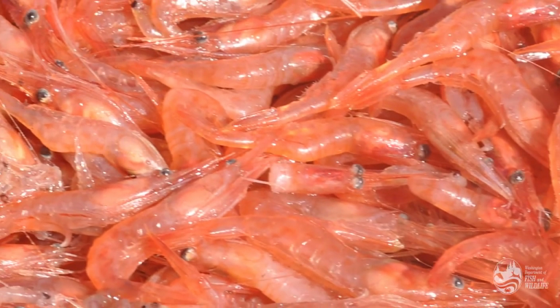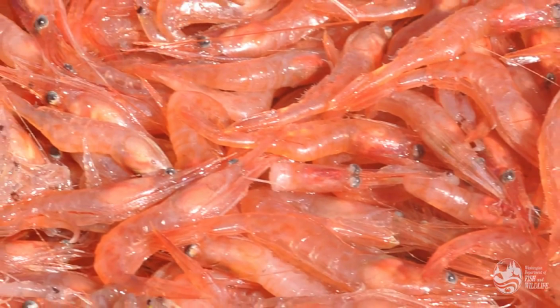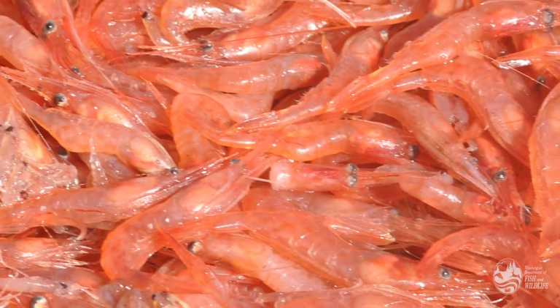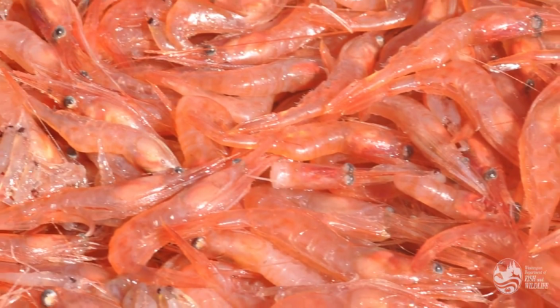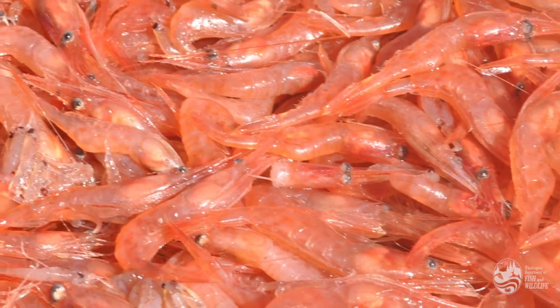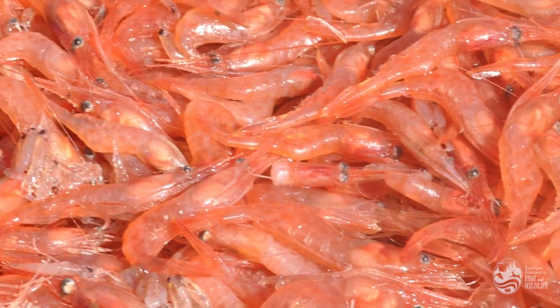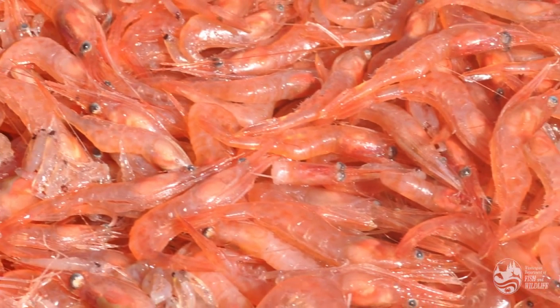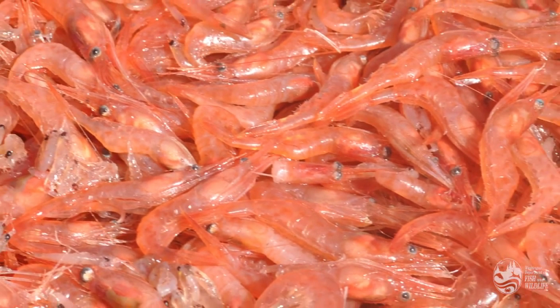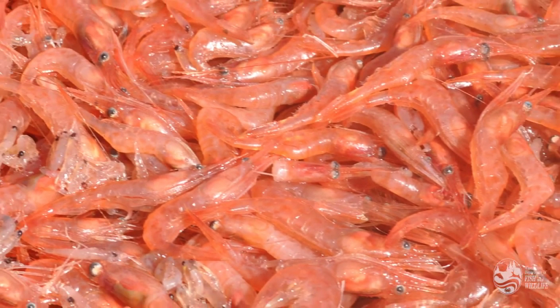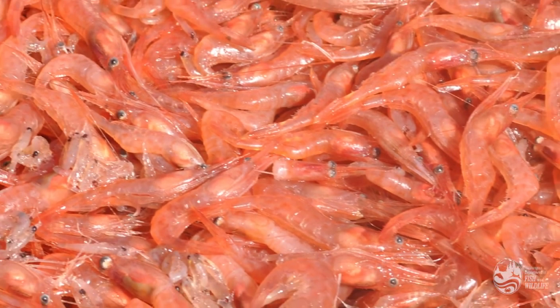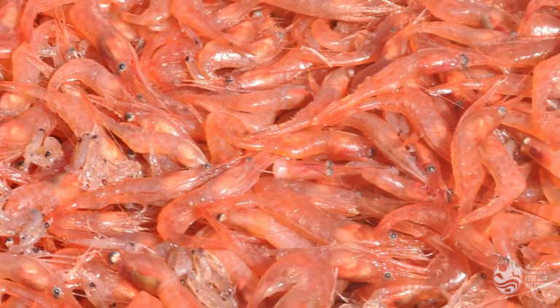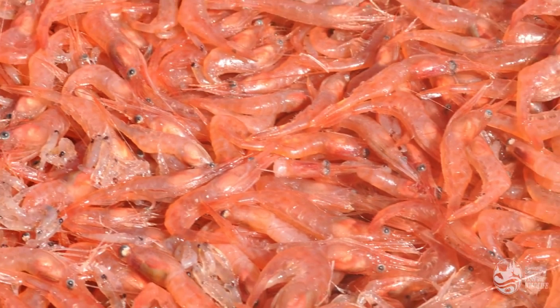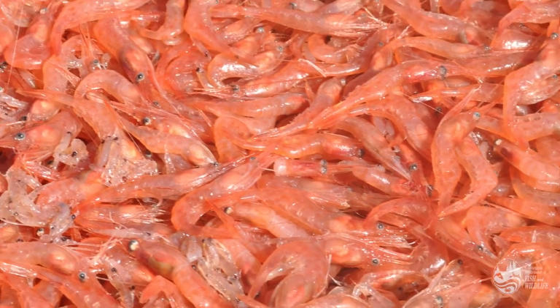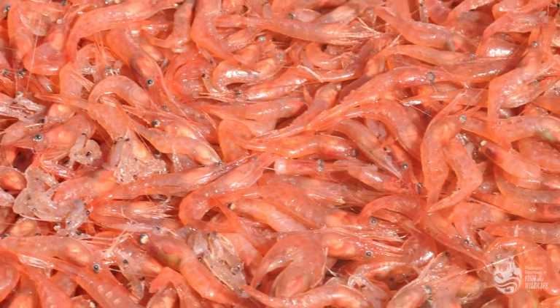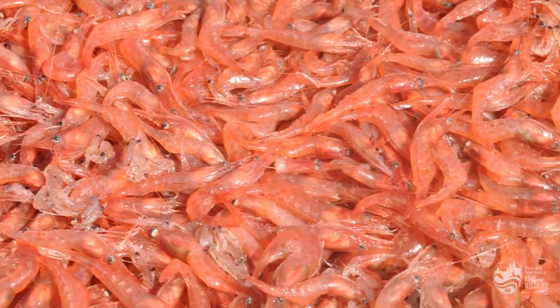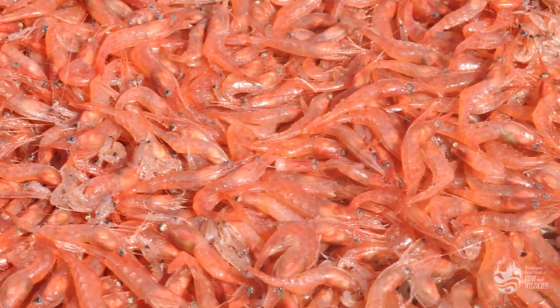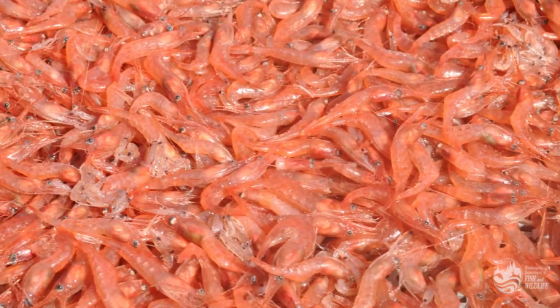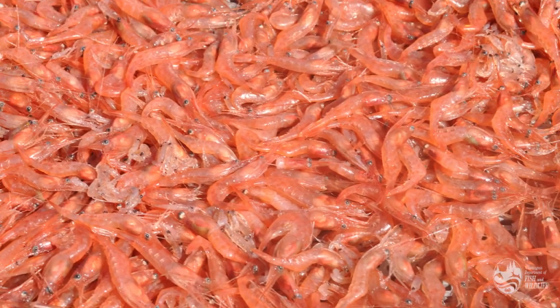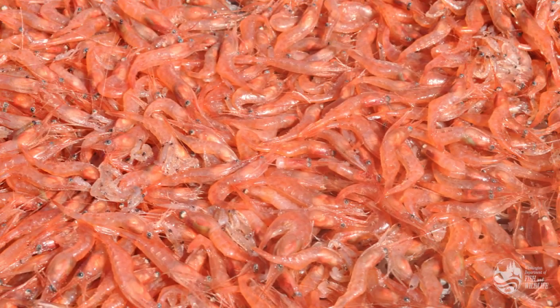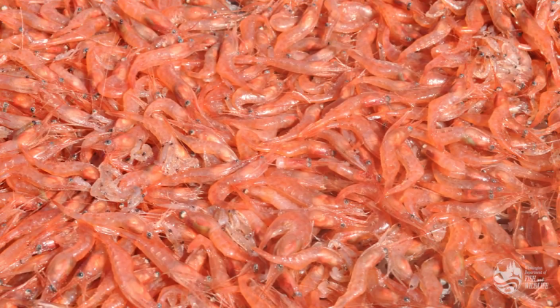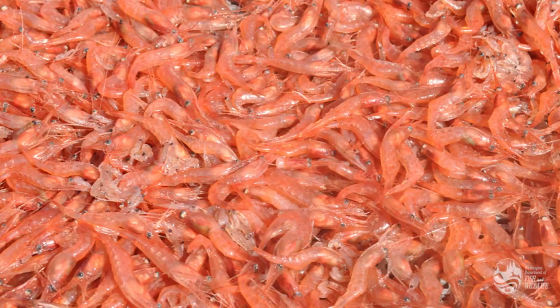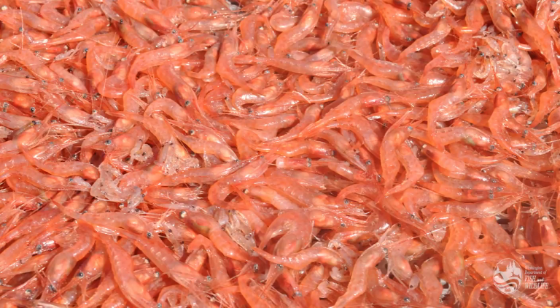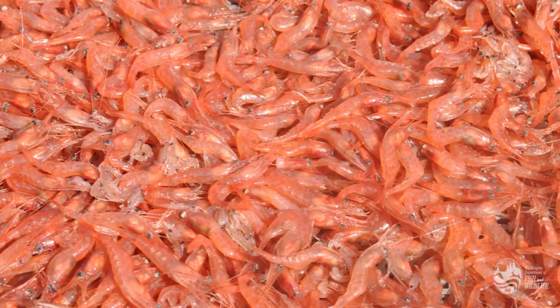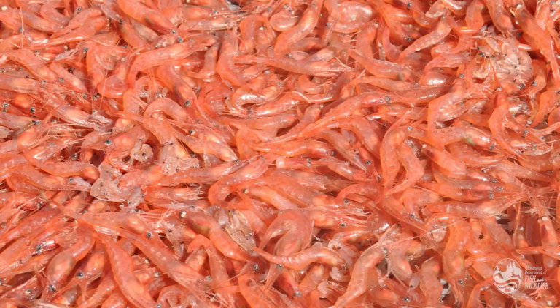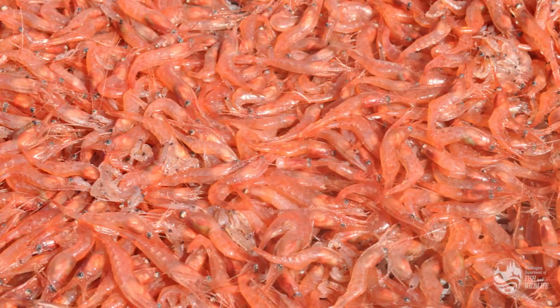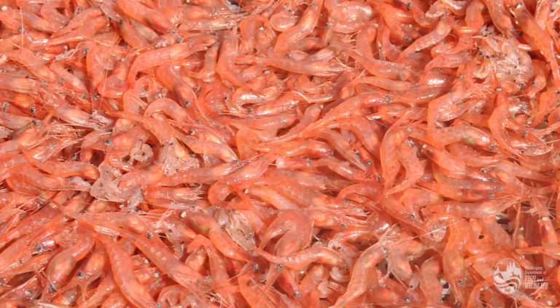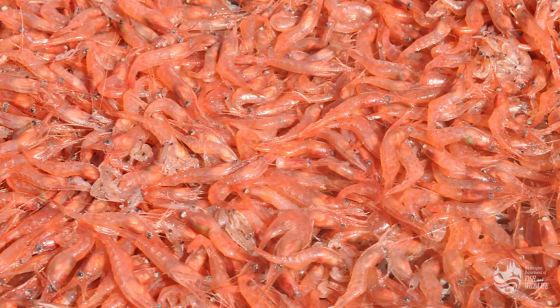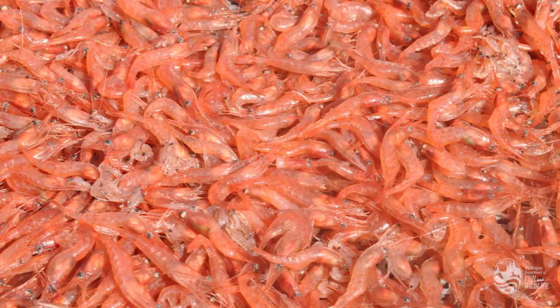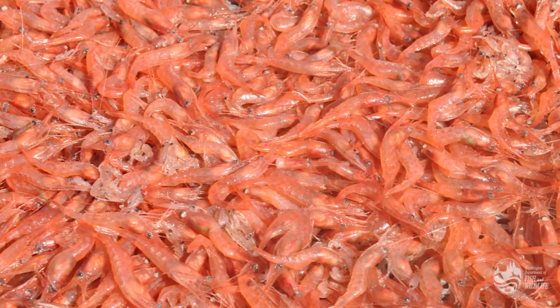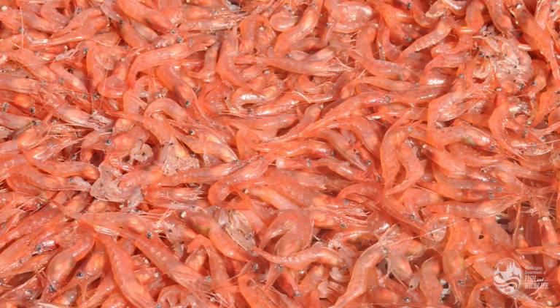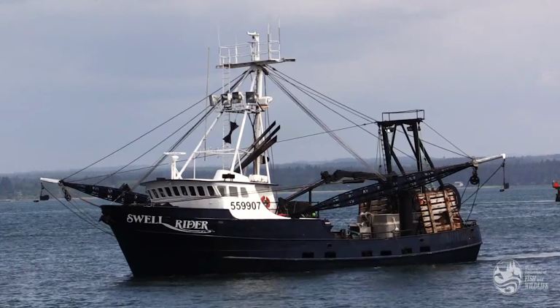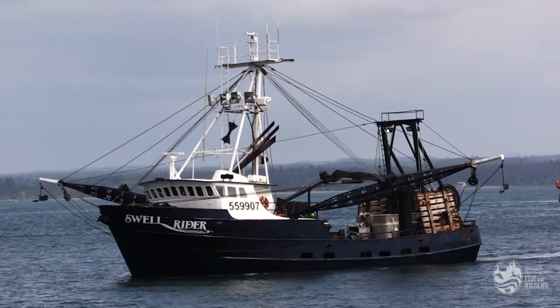Small and unassuming, shrimp is a big player in fisheries around the world, comprising the most valuable fishery product traded globally.